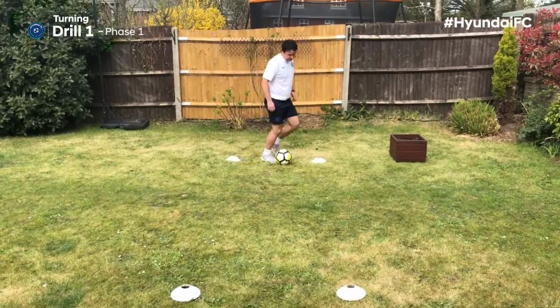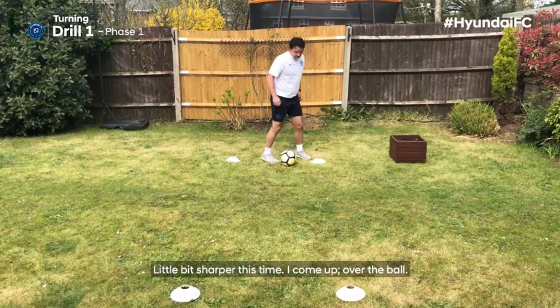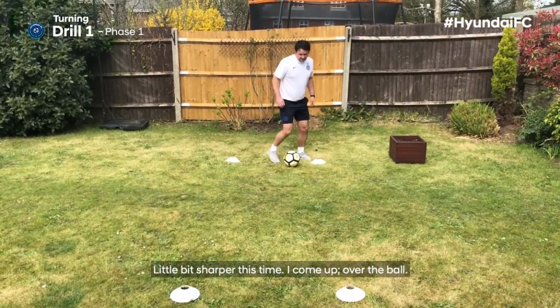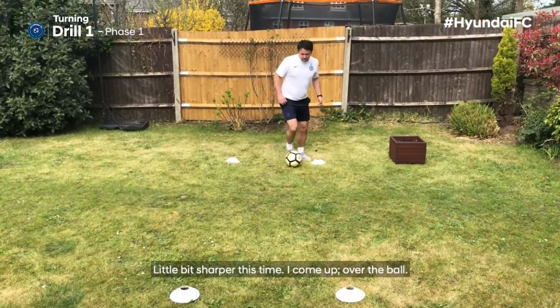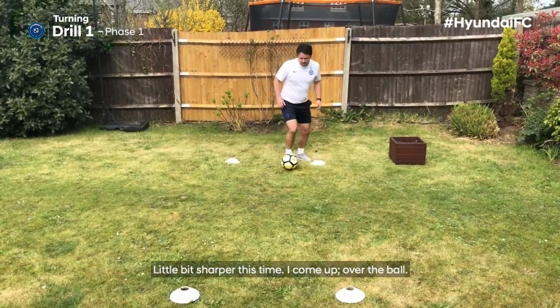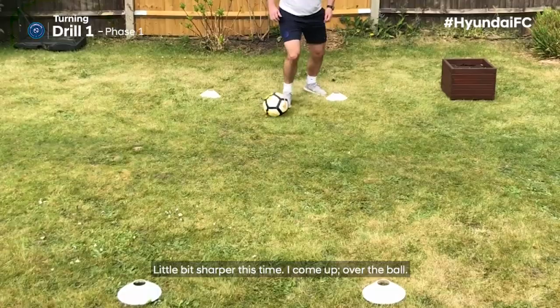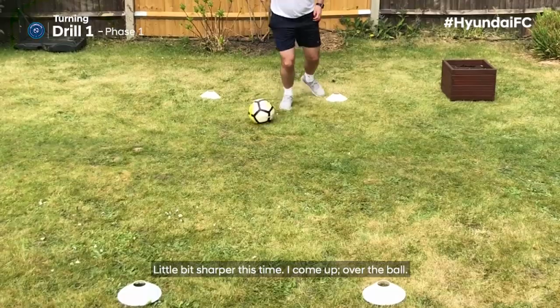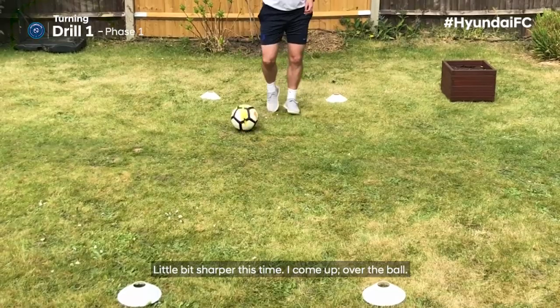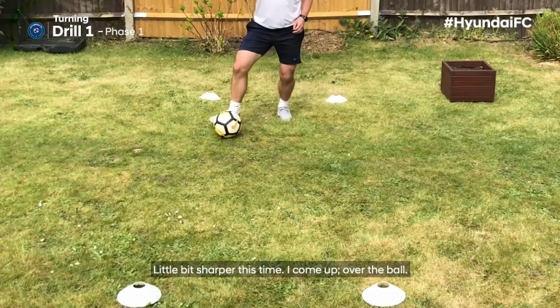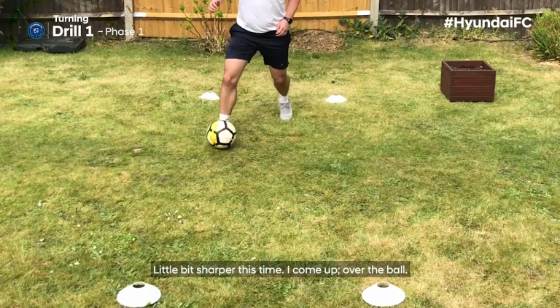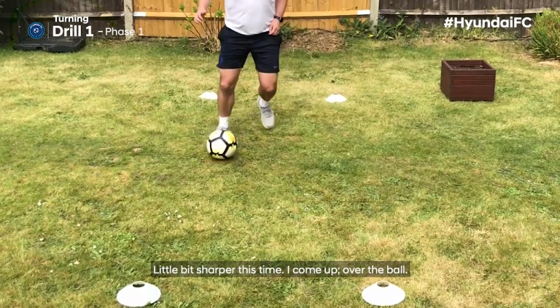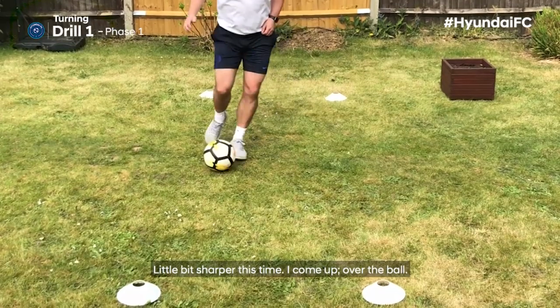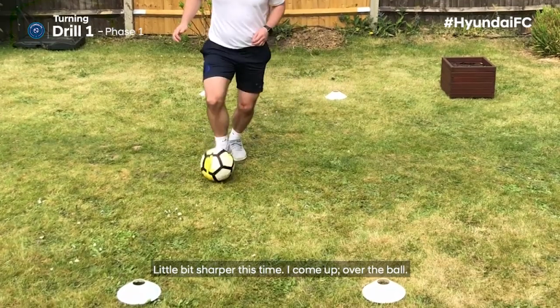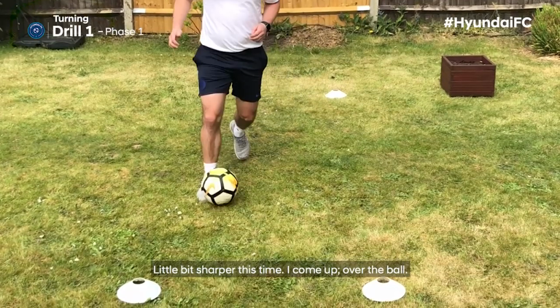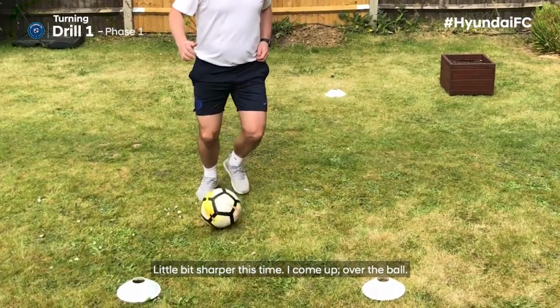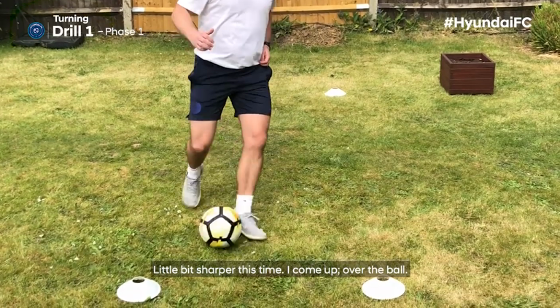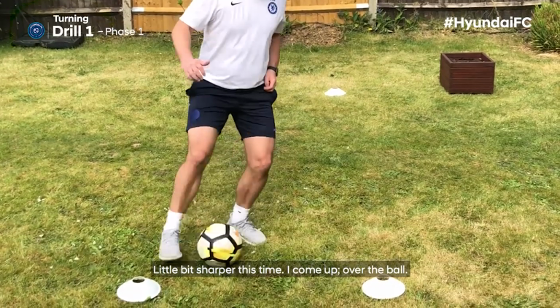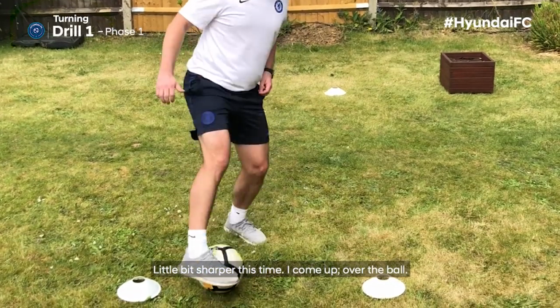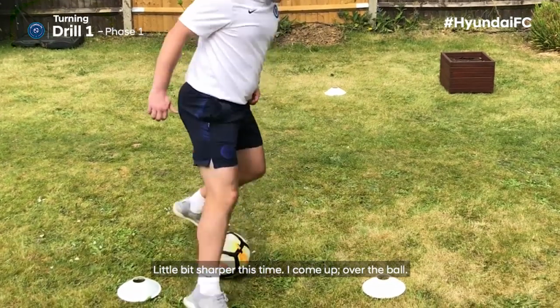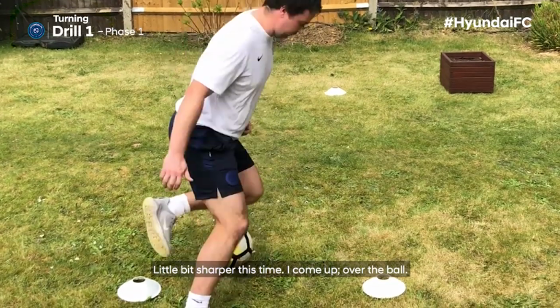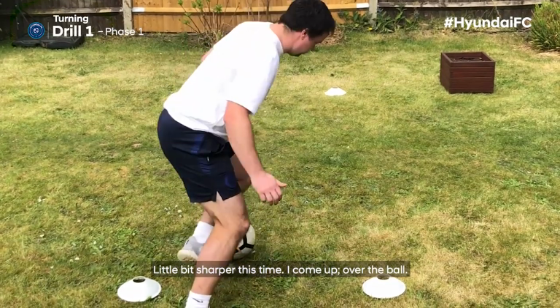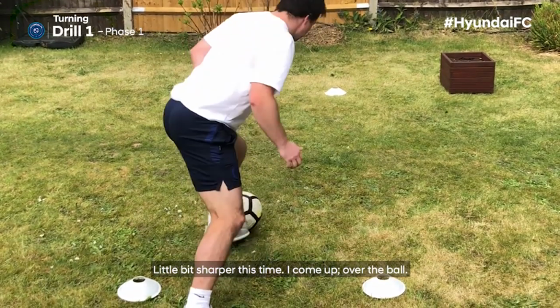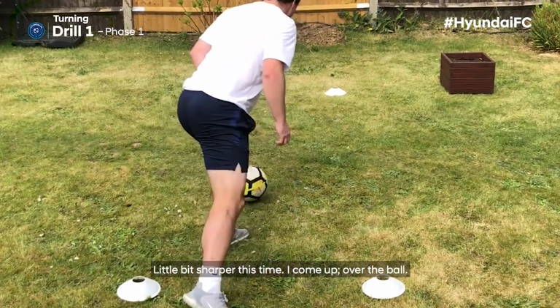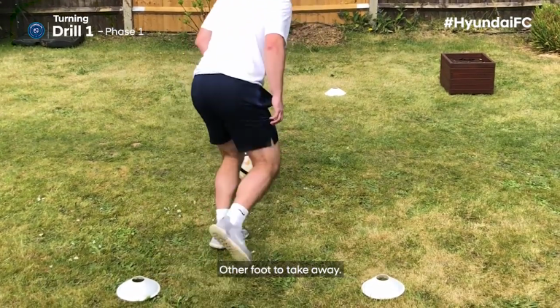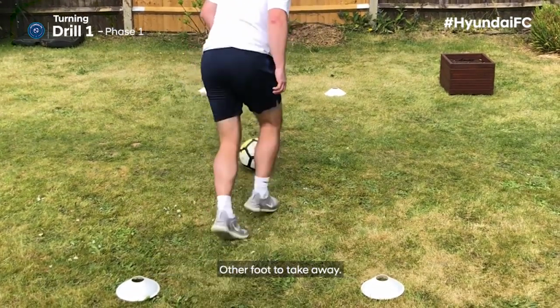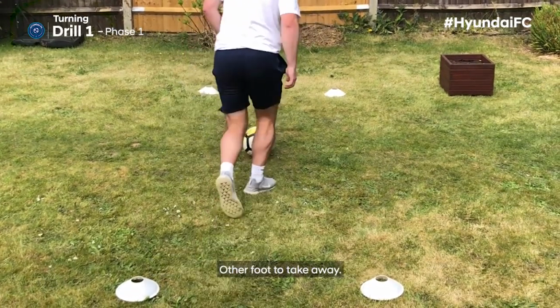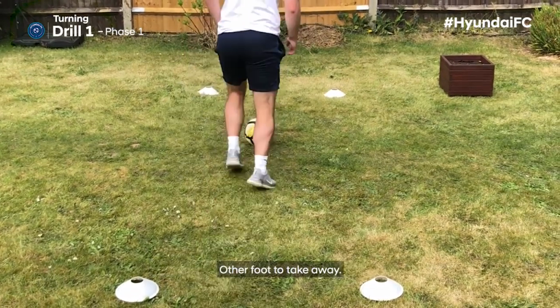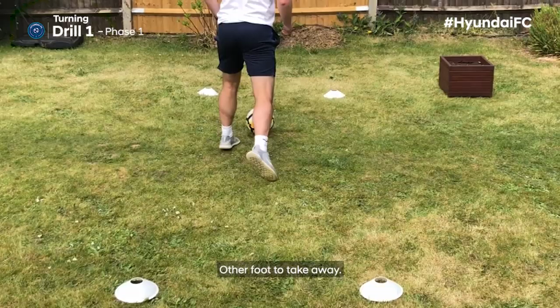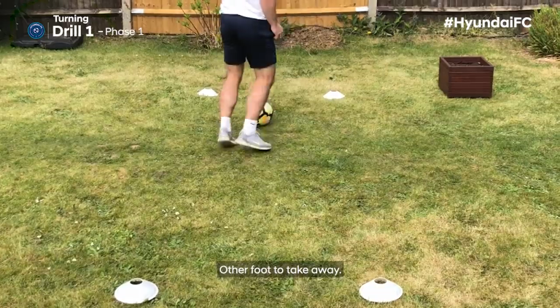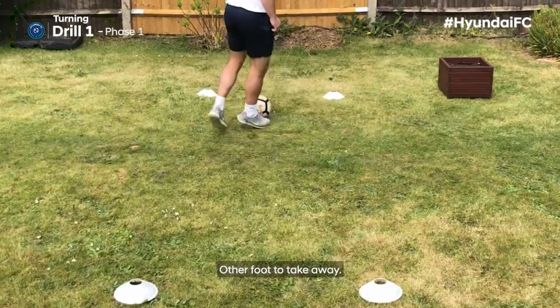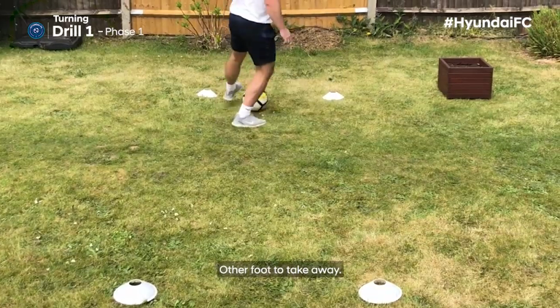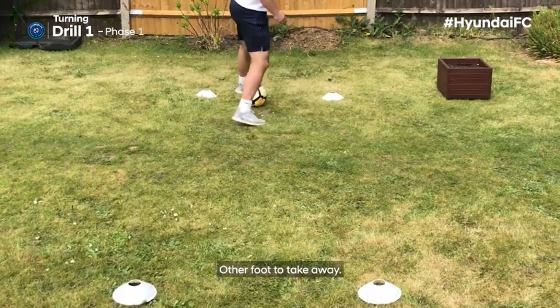A little bit sharper this time: I come up over the ball, other foot to take away.